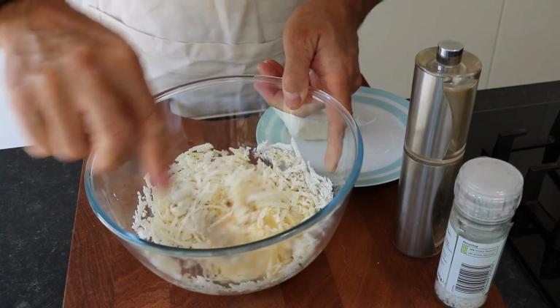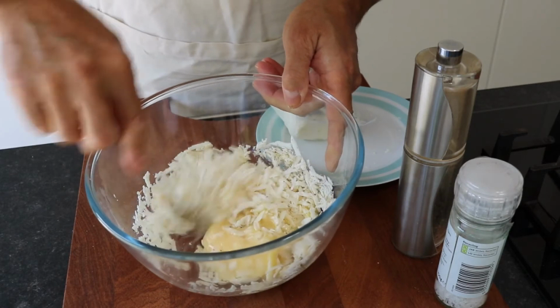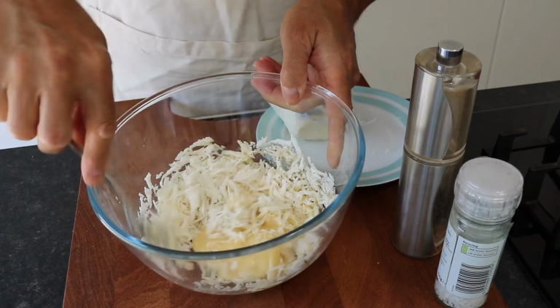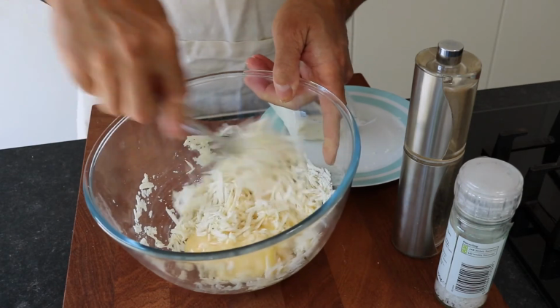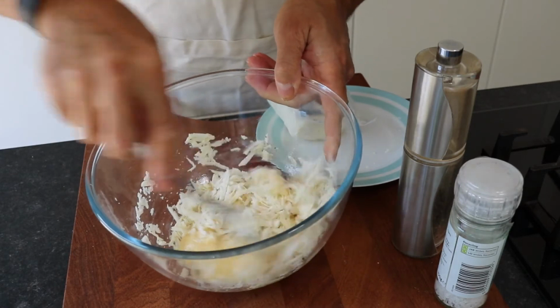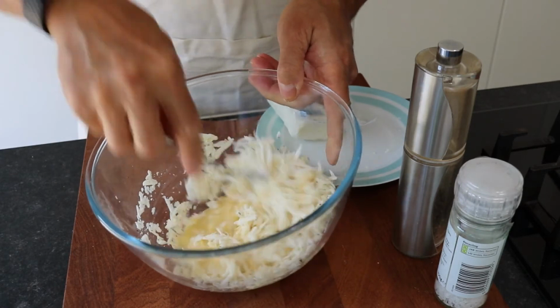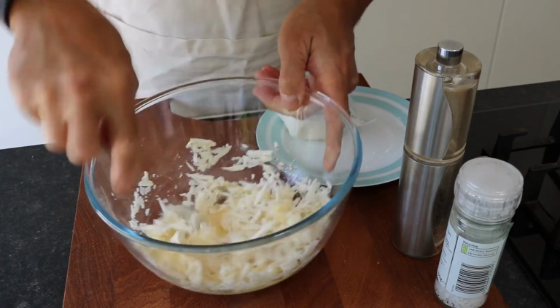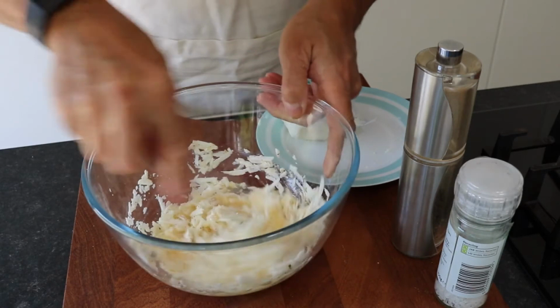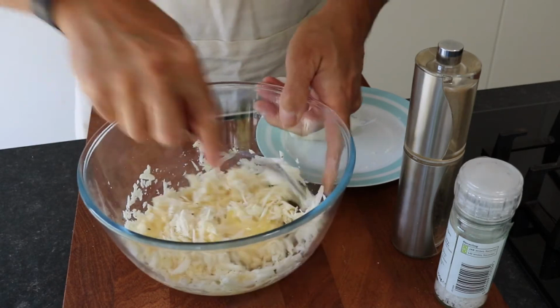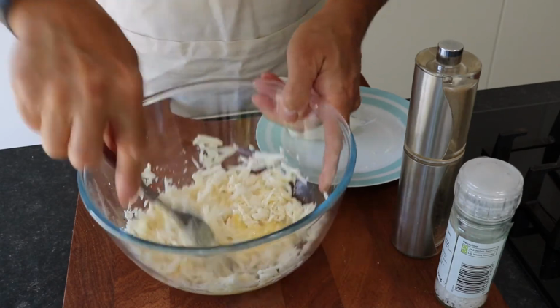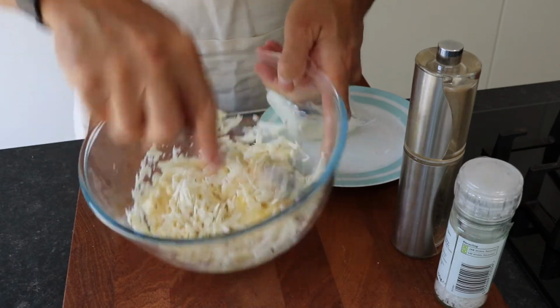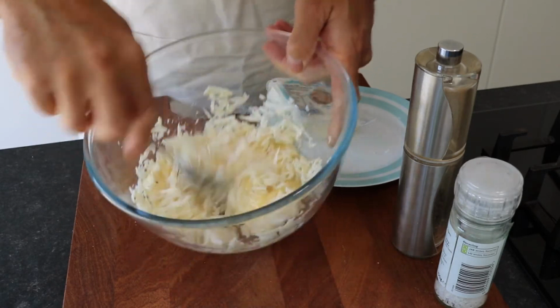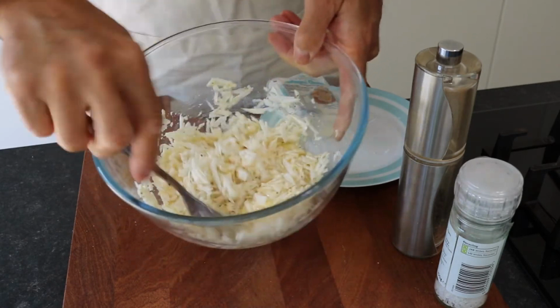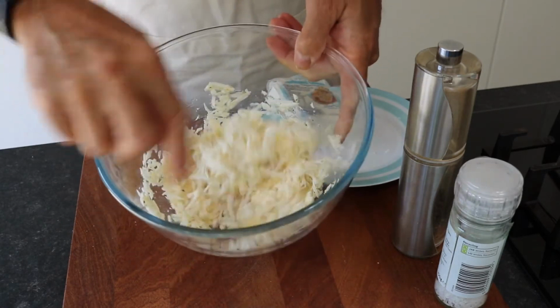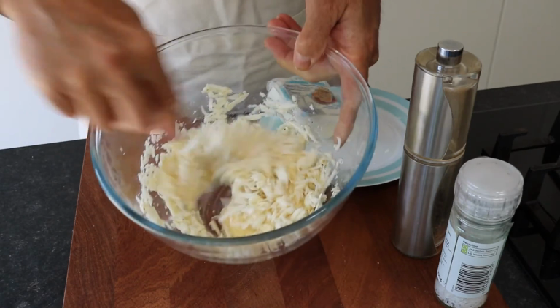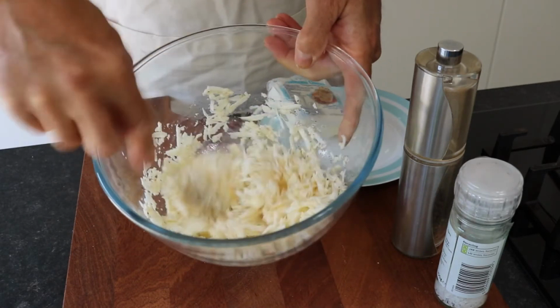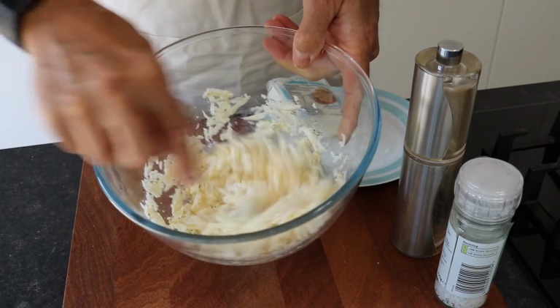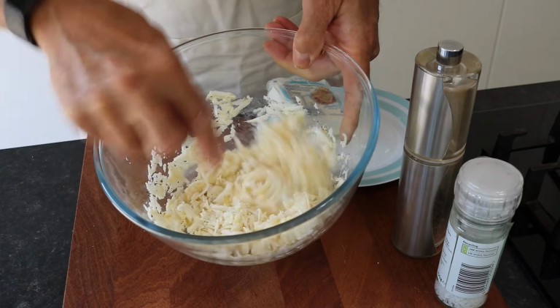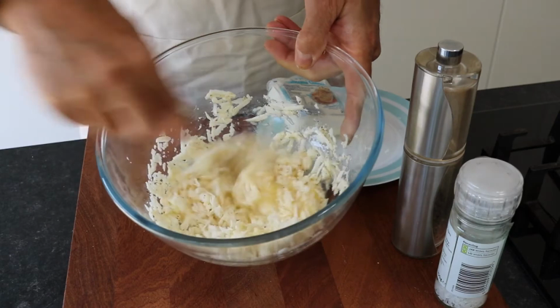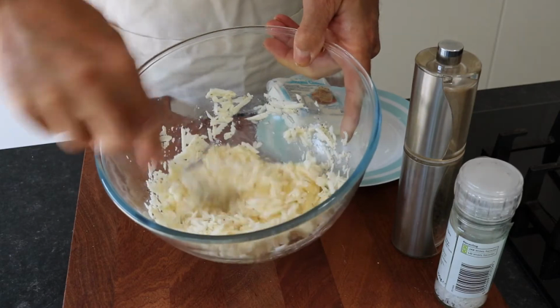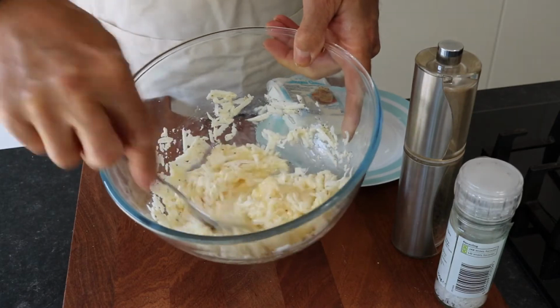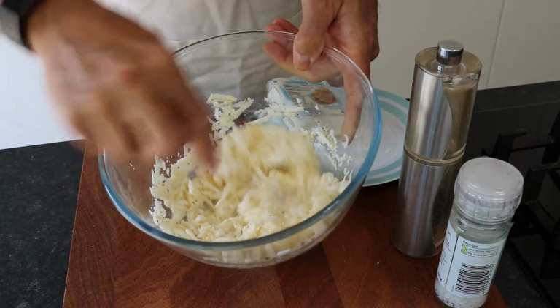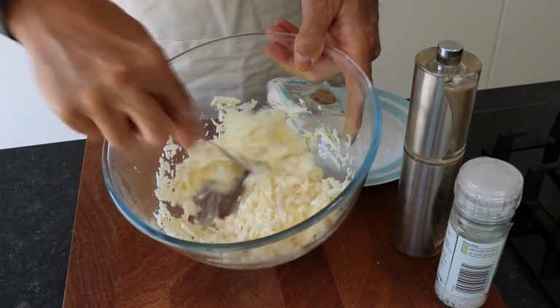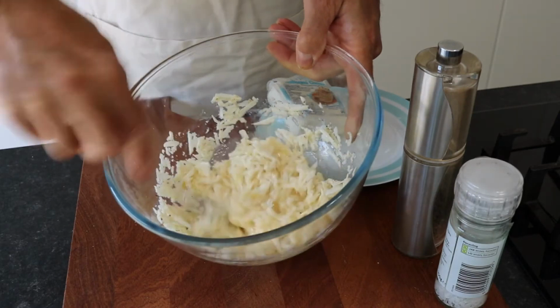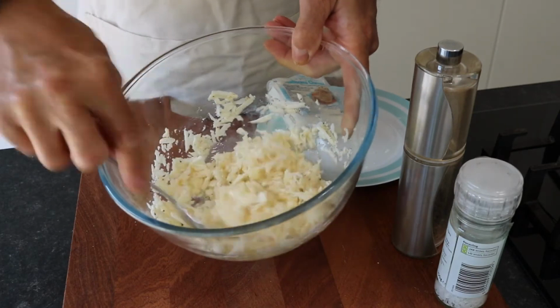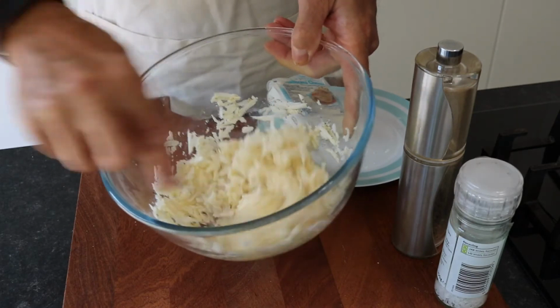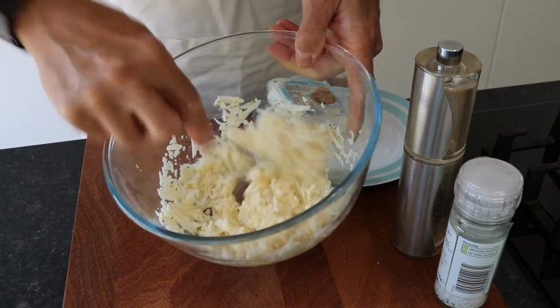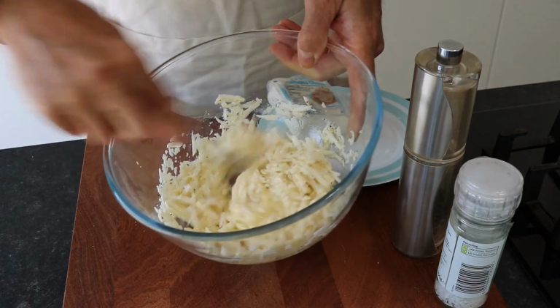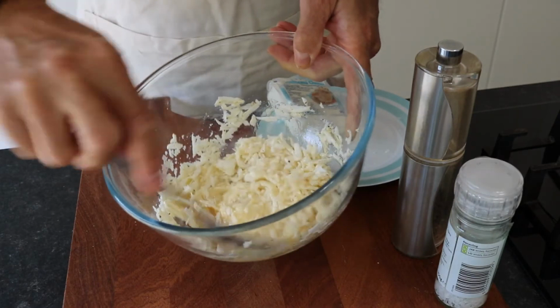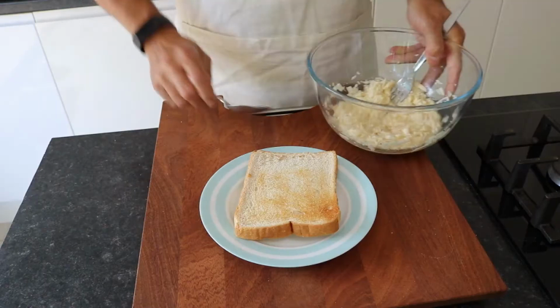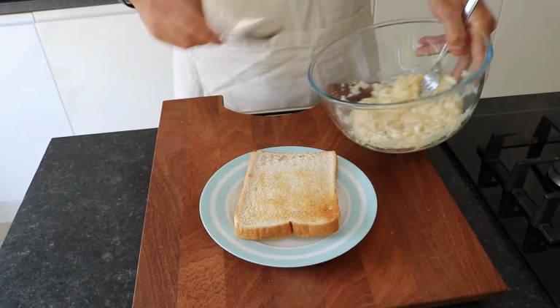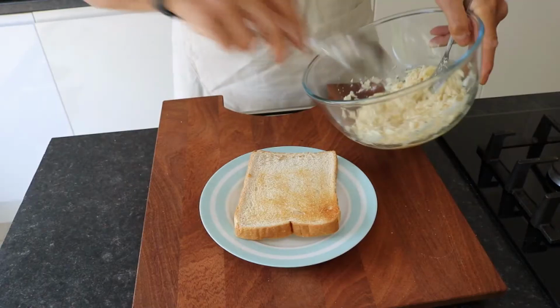In the meantime, place two slices of bread into the toaster to brown lightly.